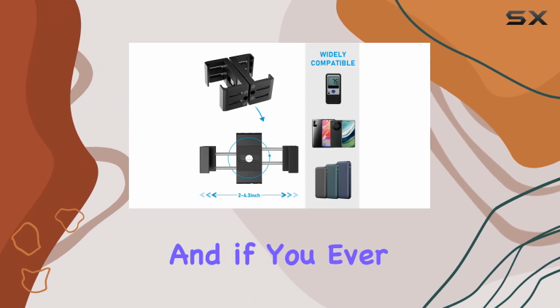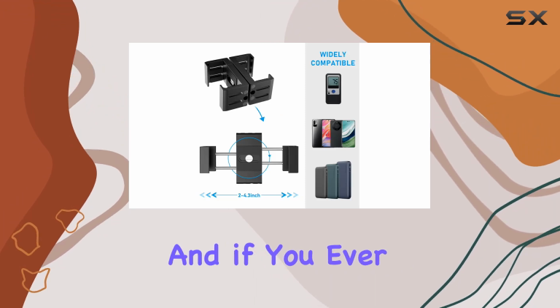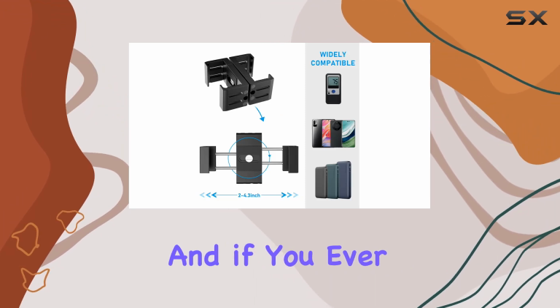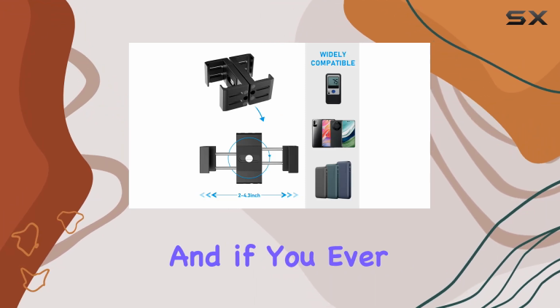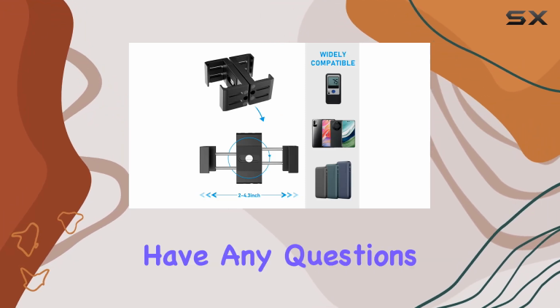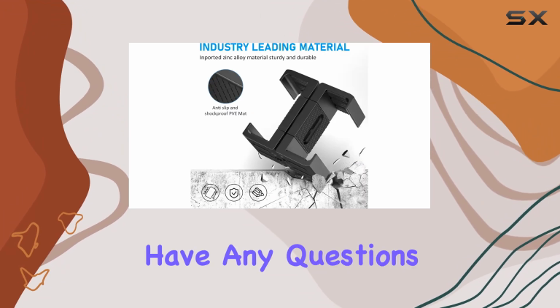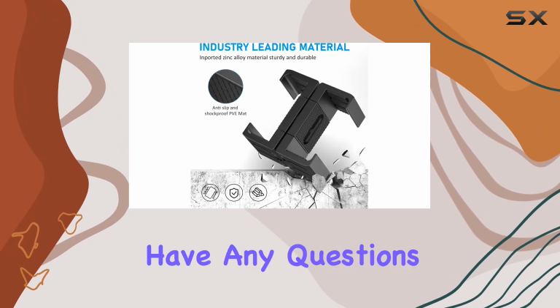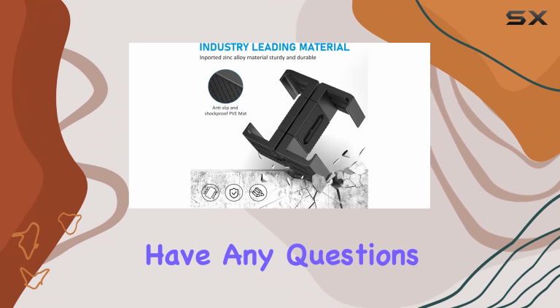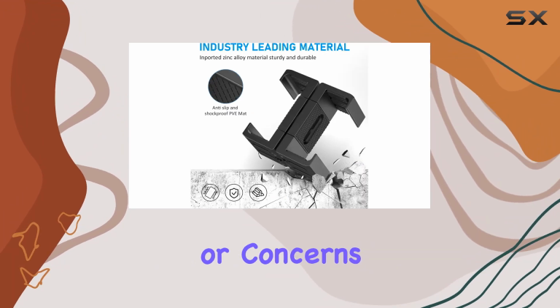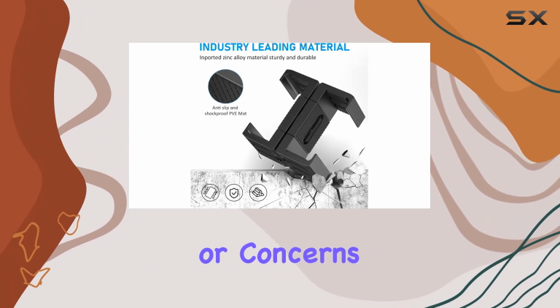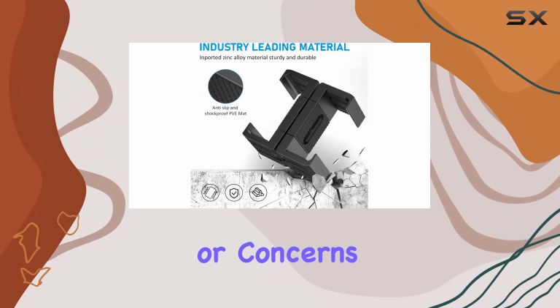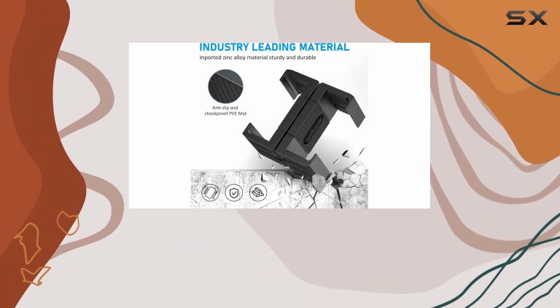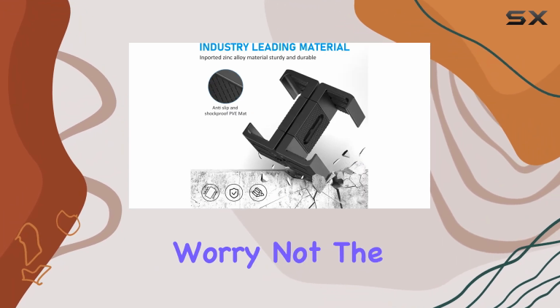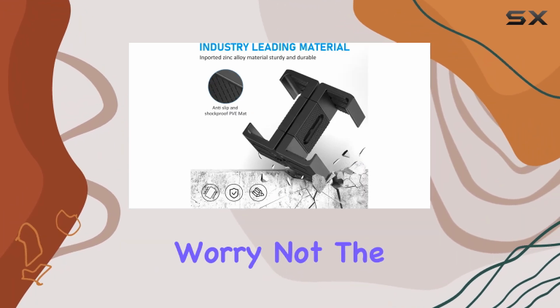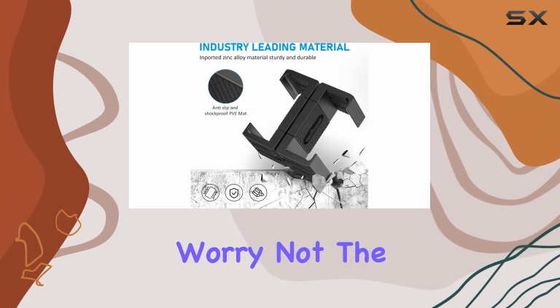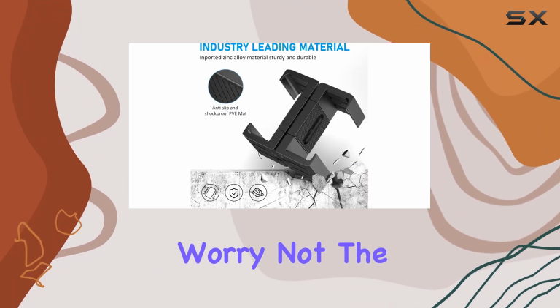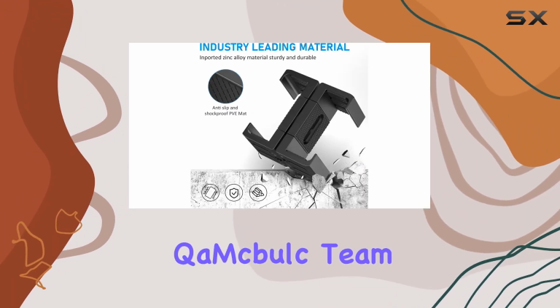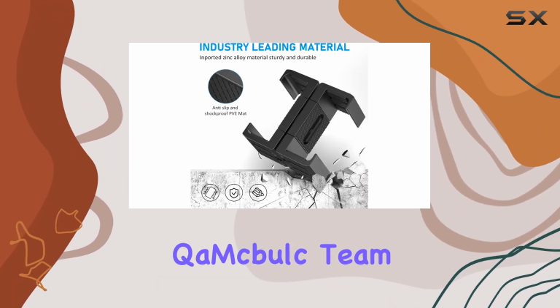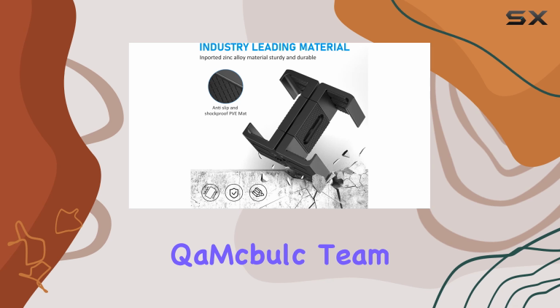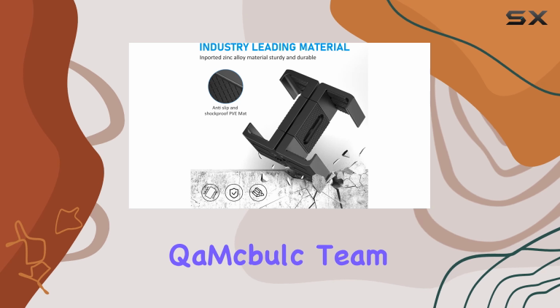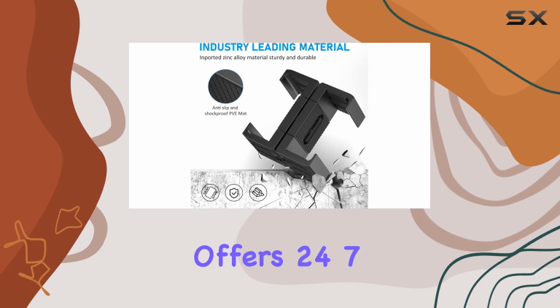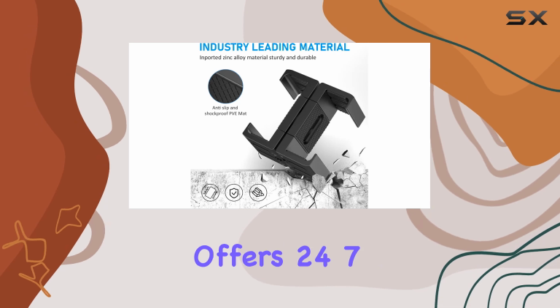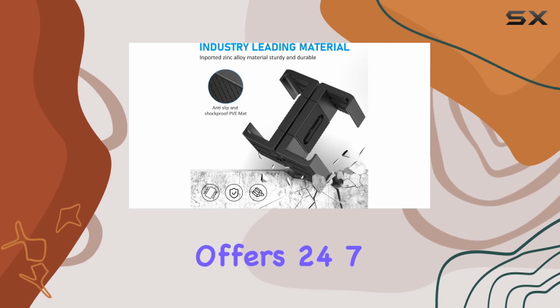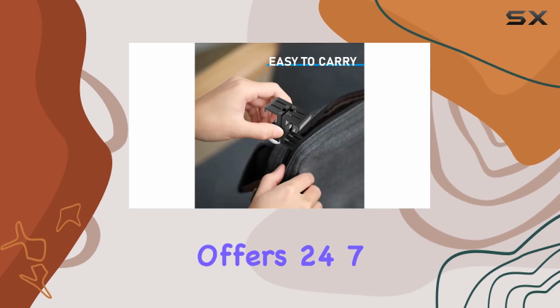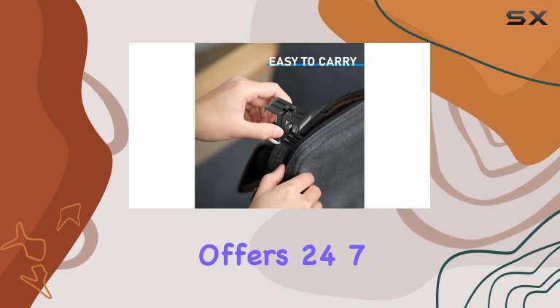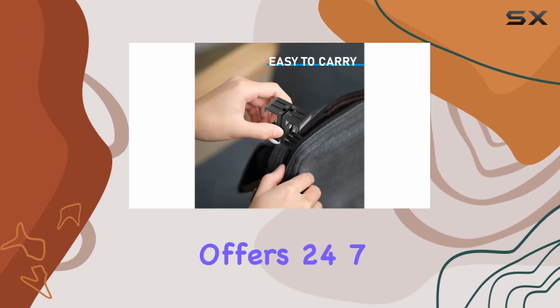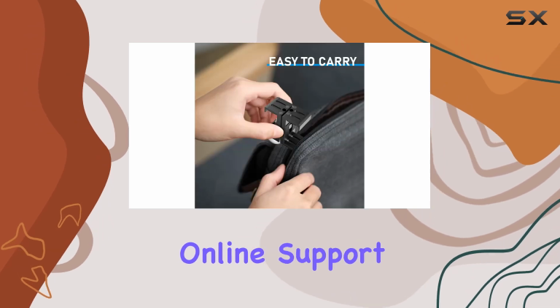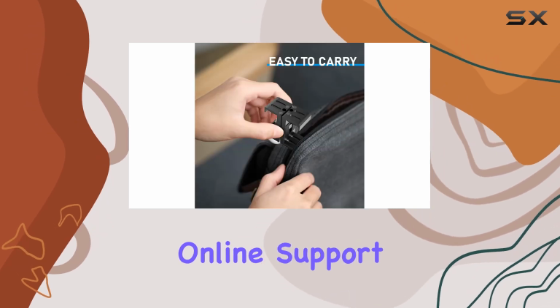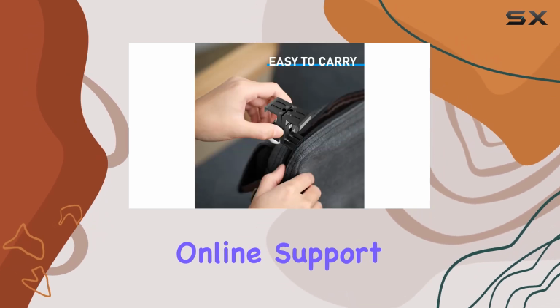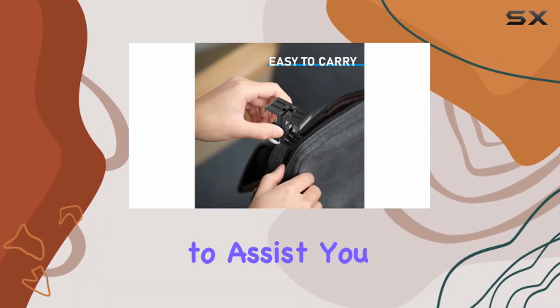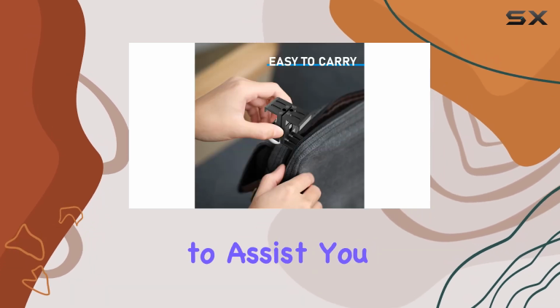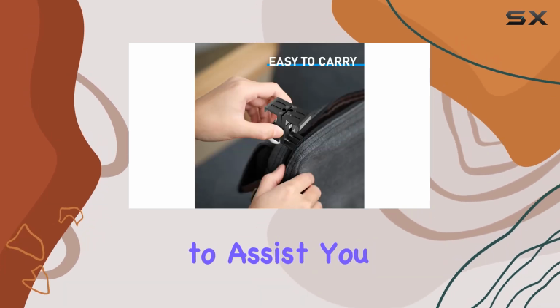And if you ever have any questions or concerns, worry not. The QEMA Bulk team offers 24/7 online support to assist you.